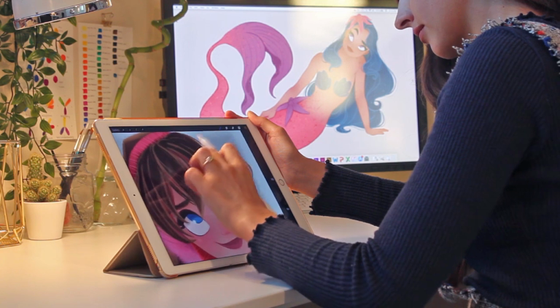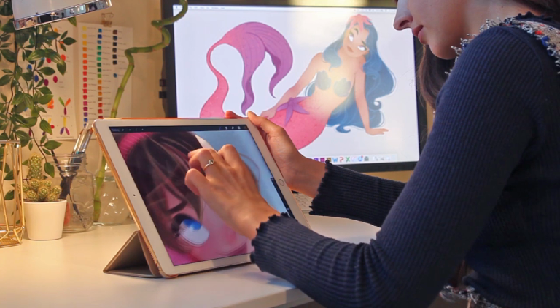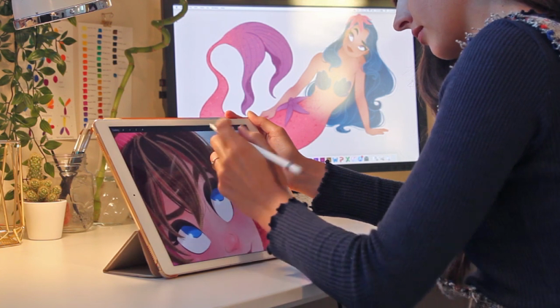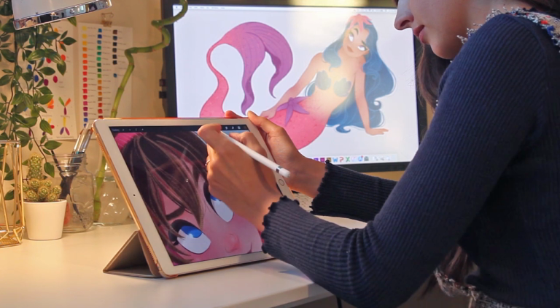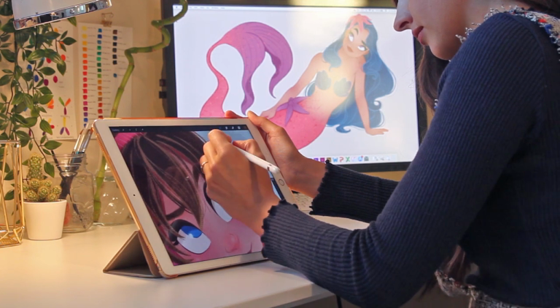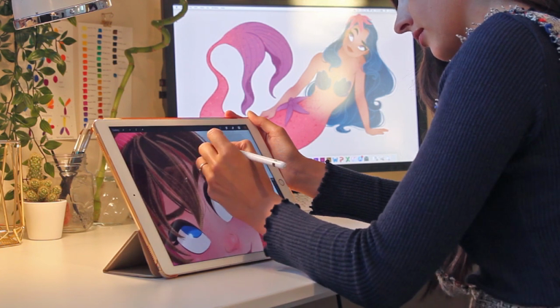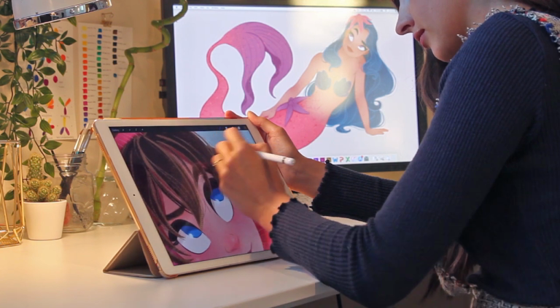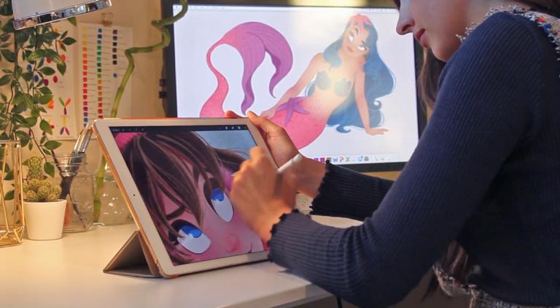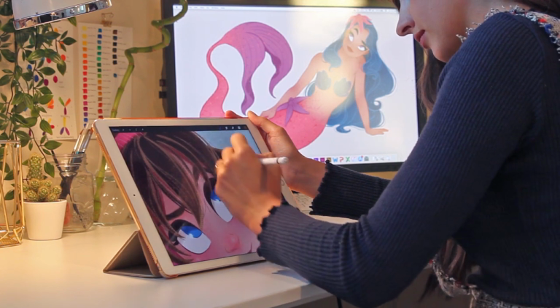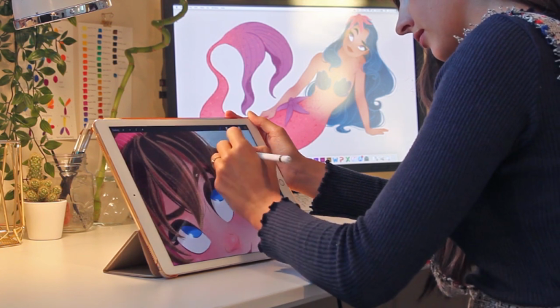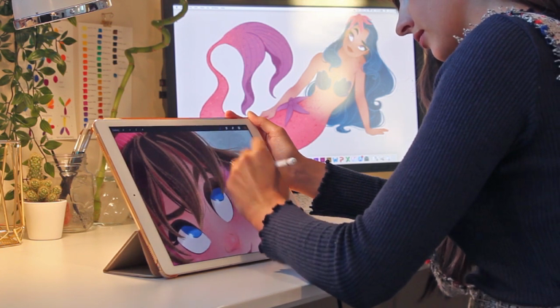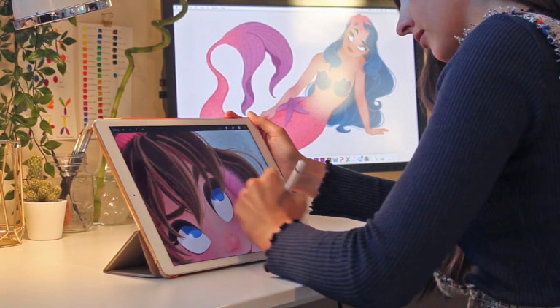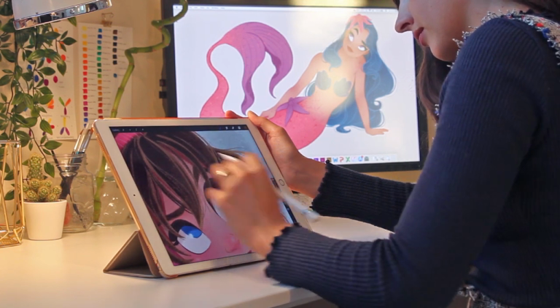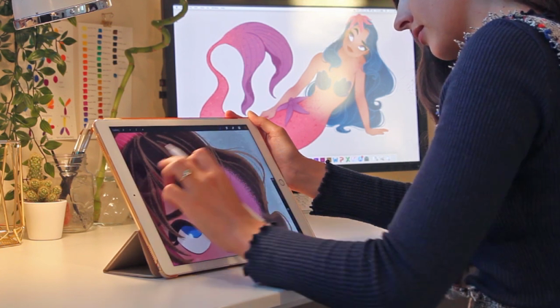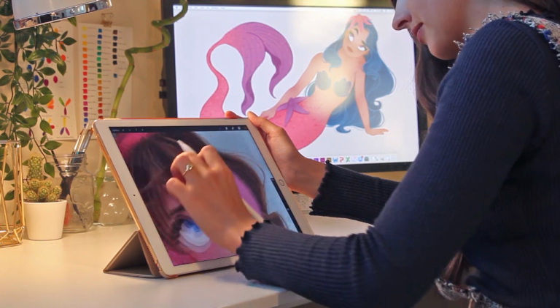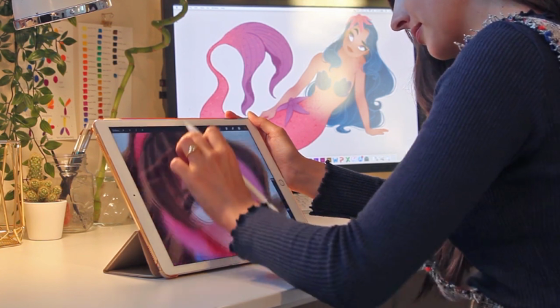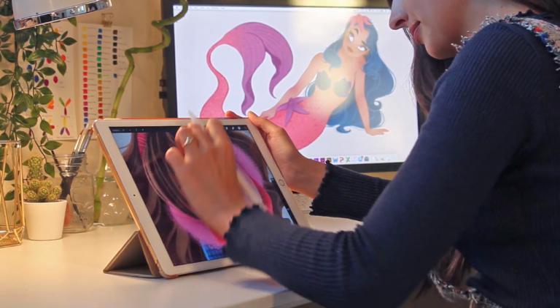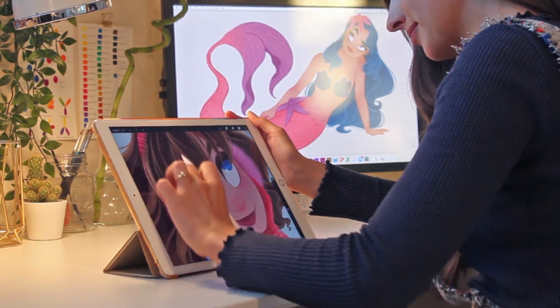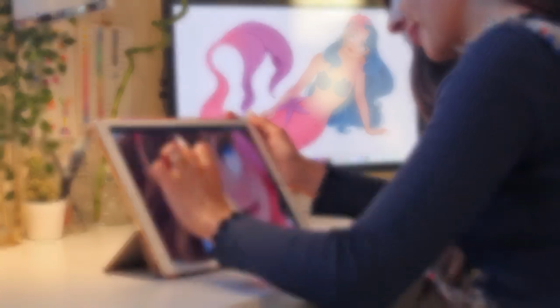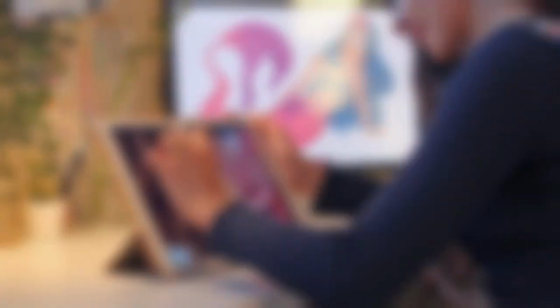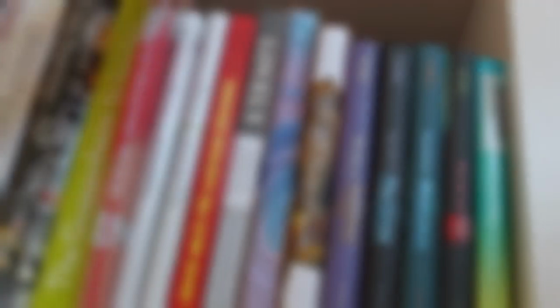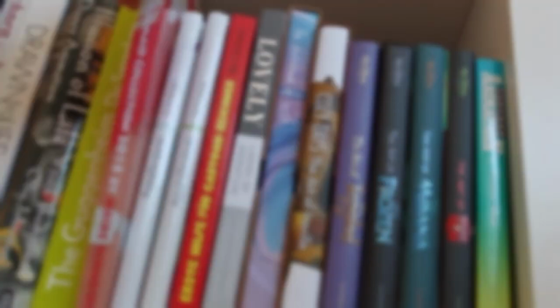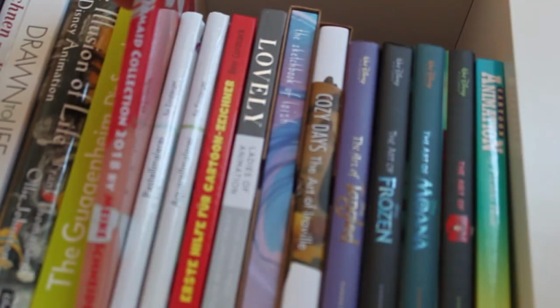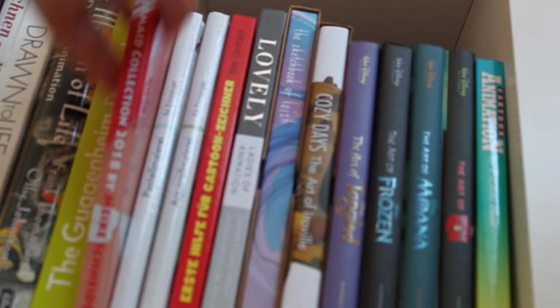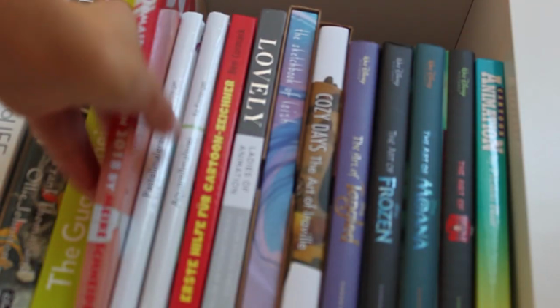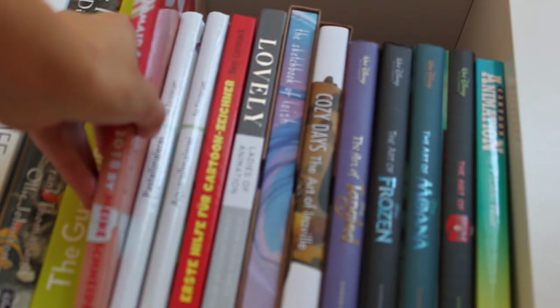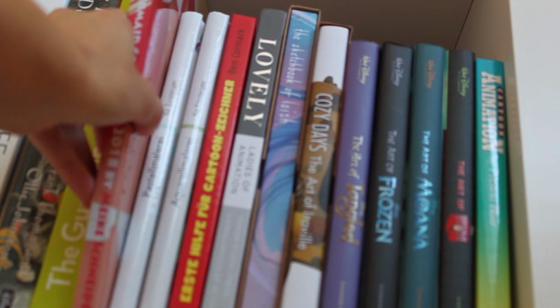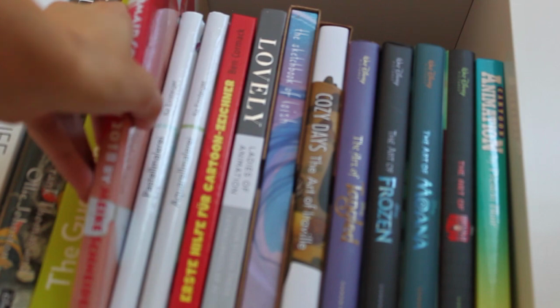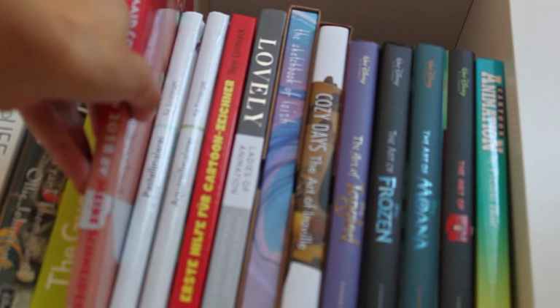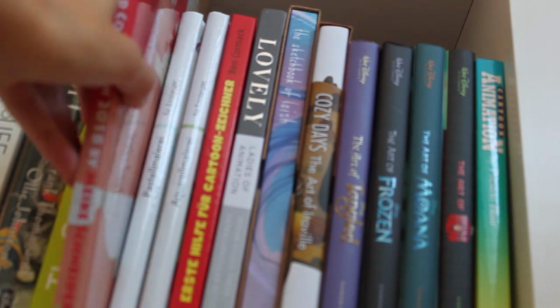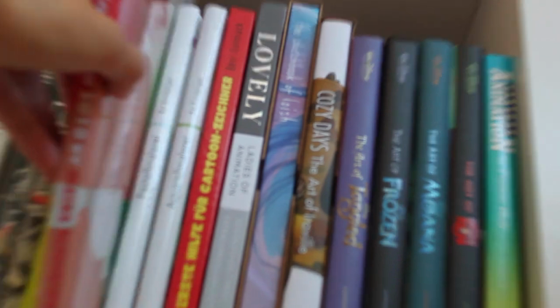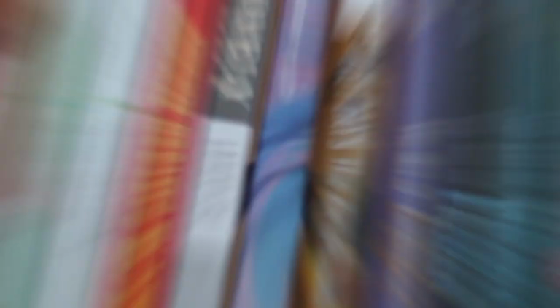I'm a 3D artist and illustrator from Germany. Most of you probably know me as Maike Arts from Instagram.